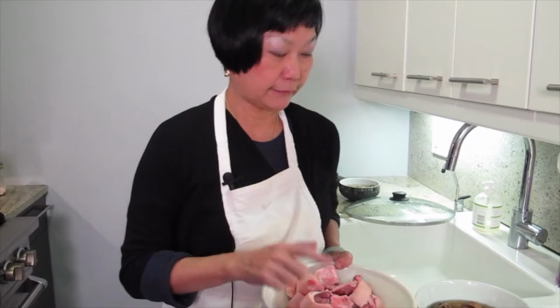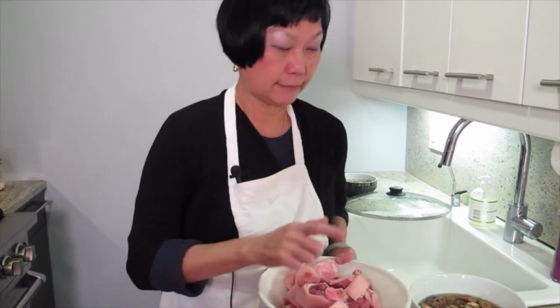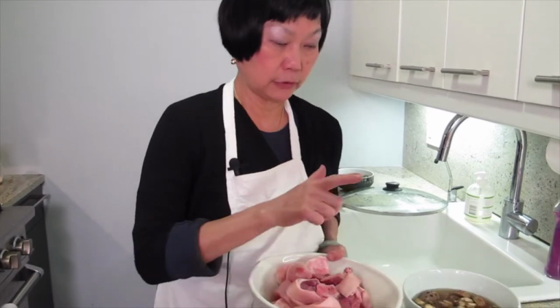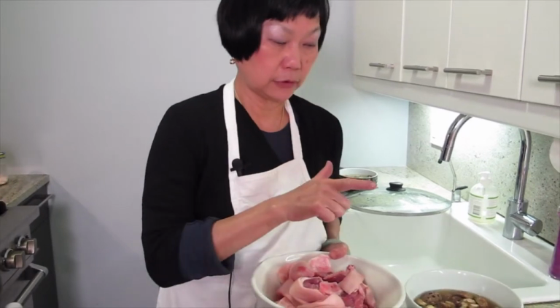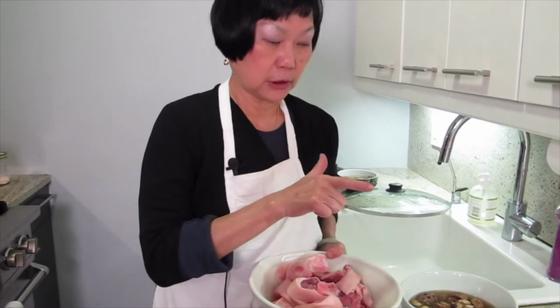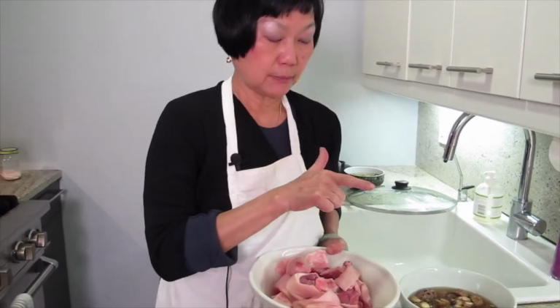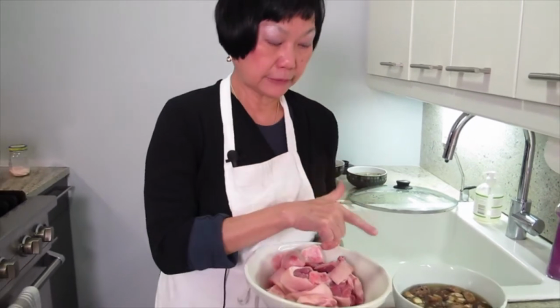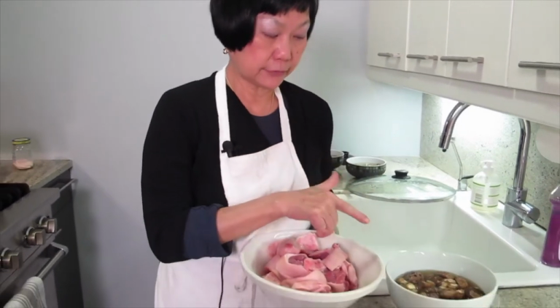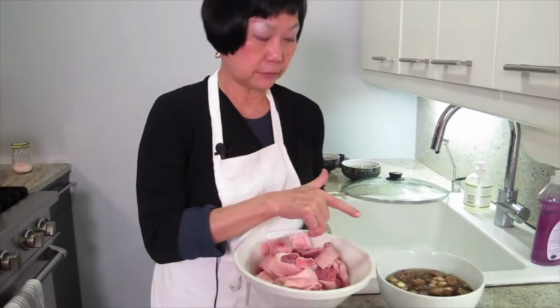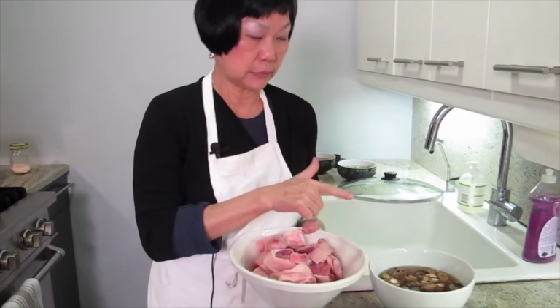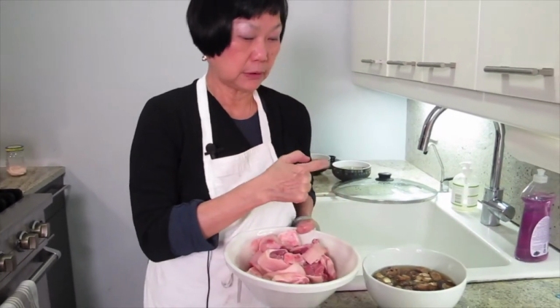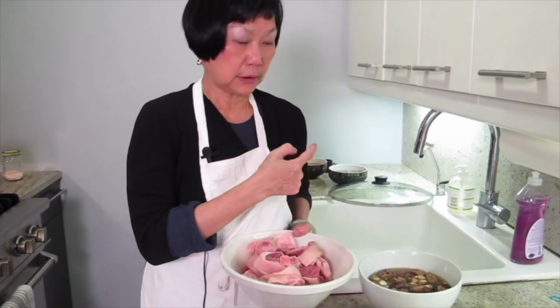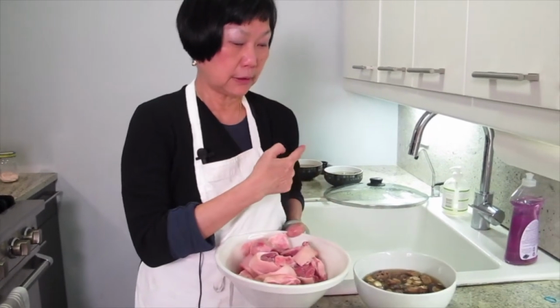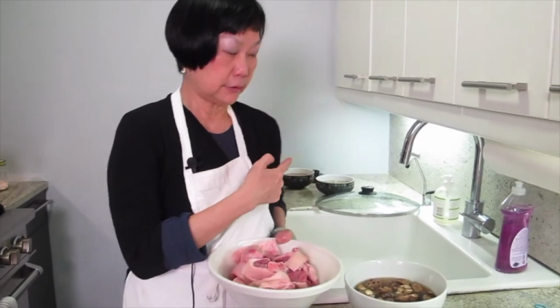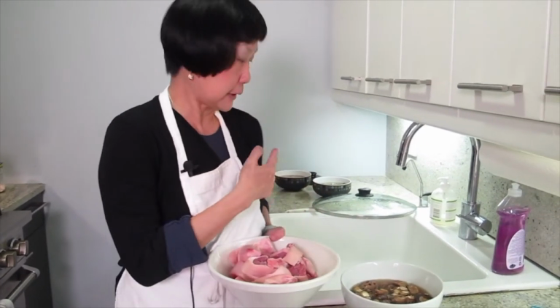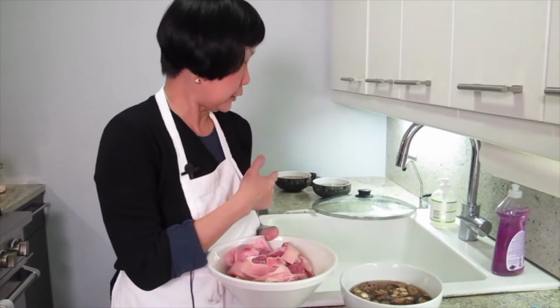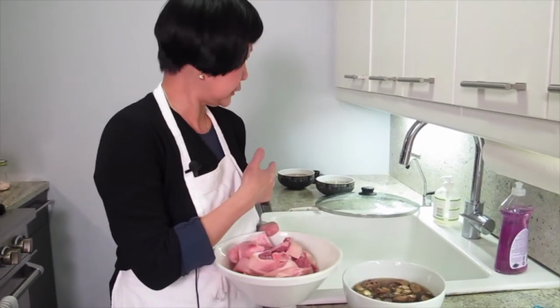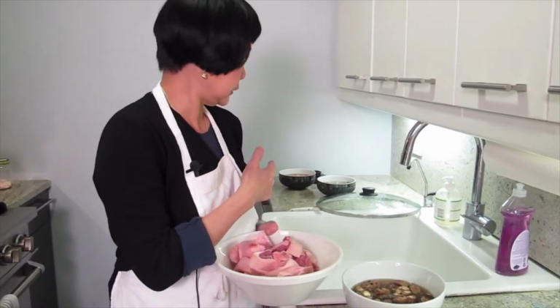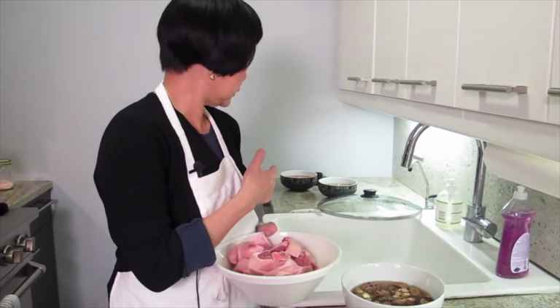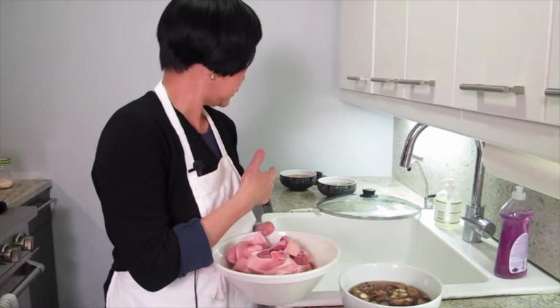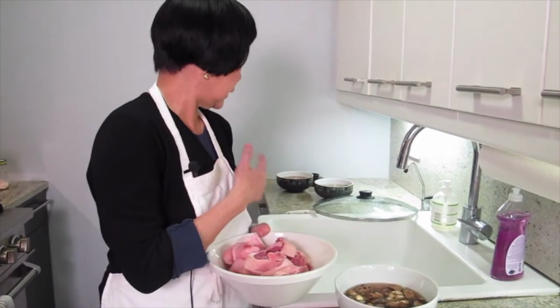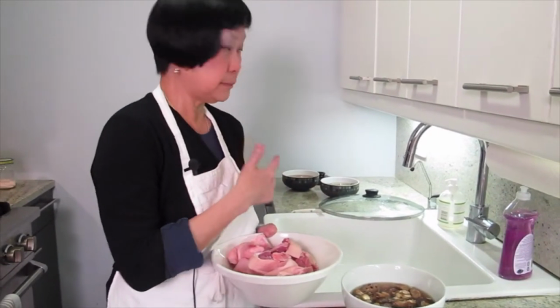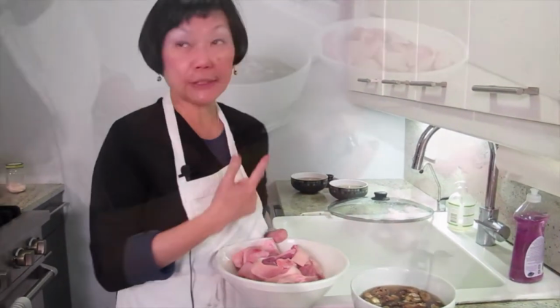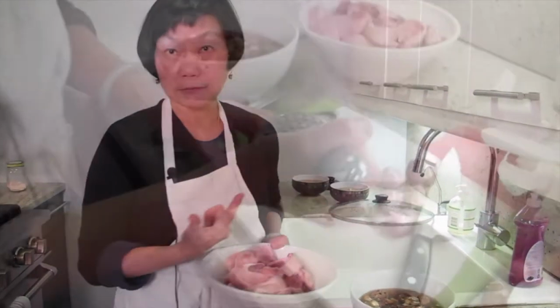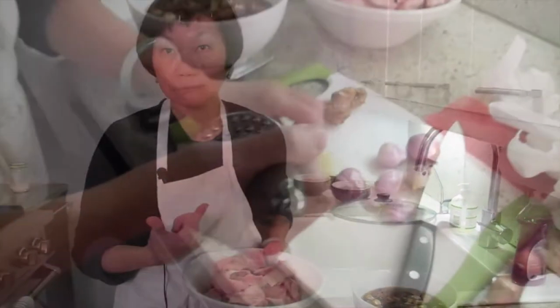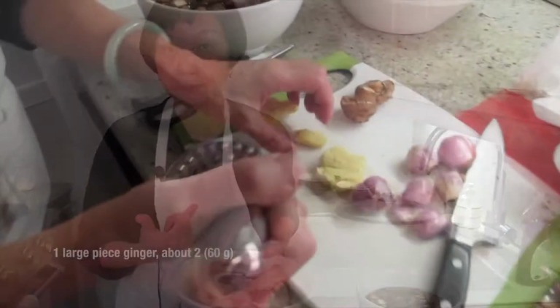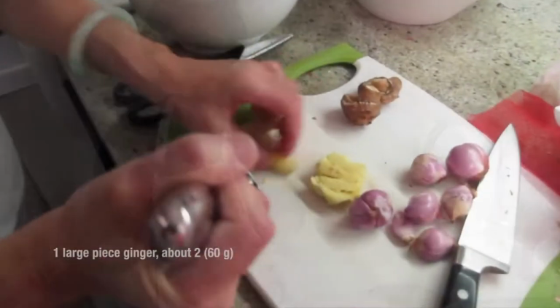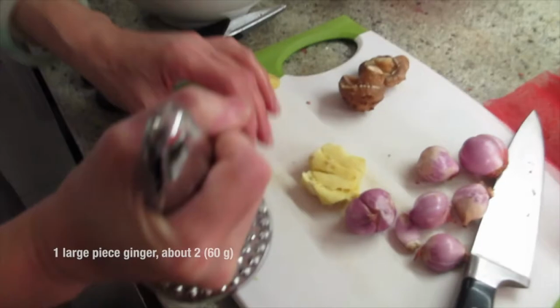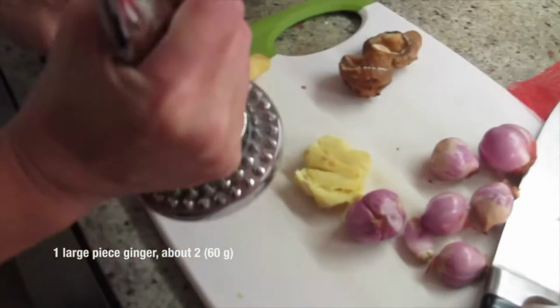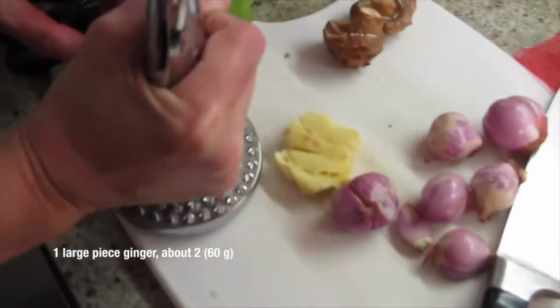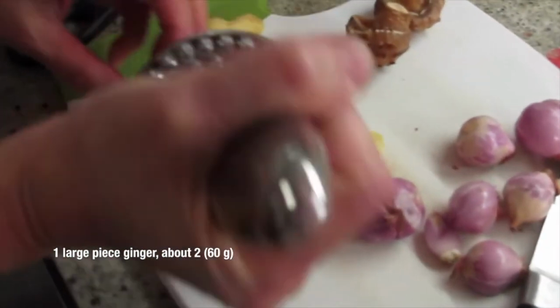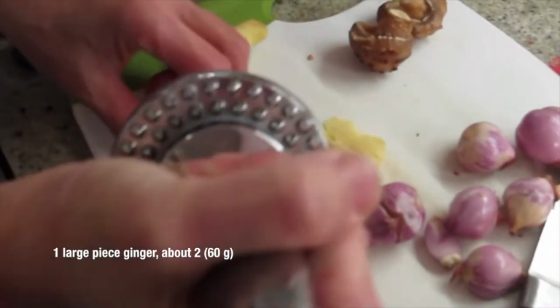Pig feet with mushroom, dry oyster, and peanut. Put some ginger to start the soup.